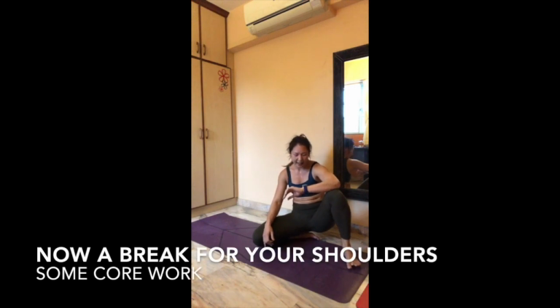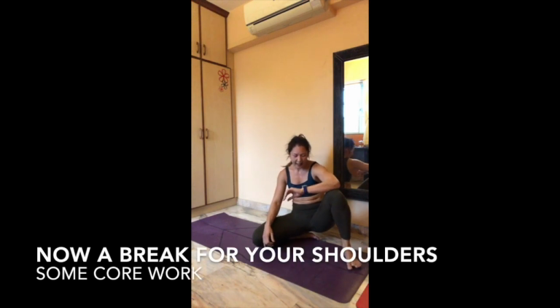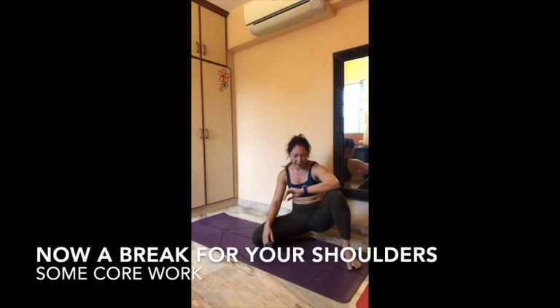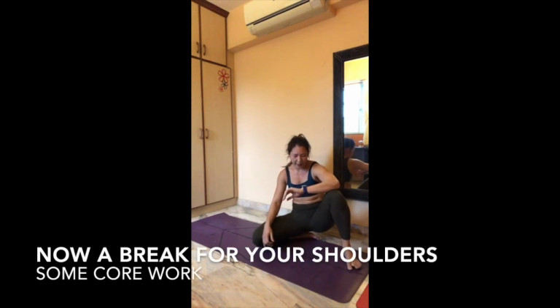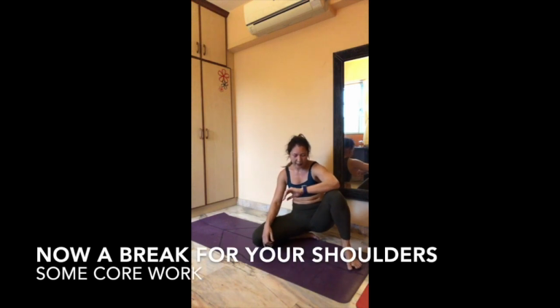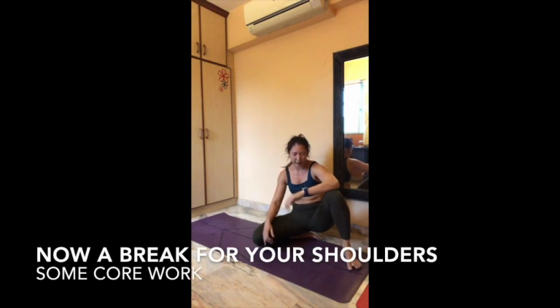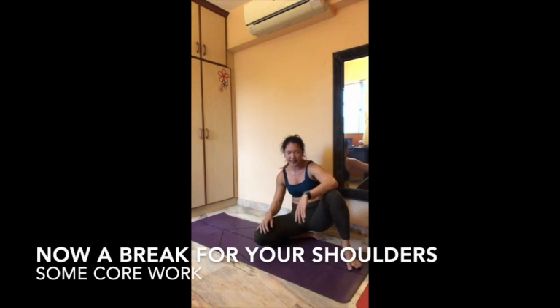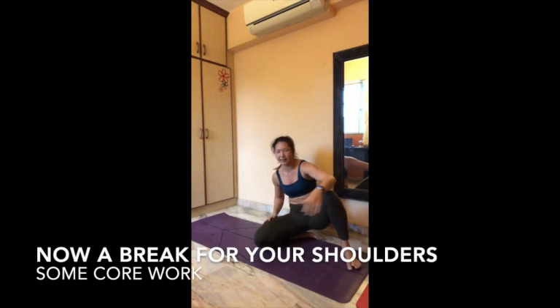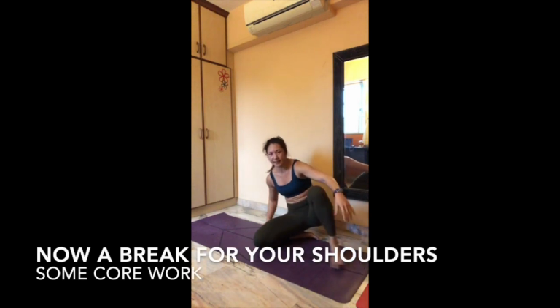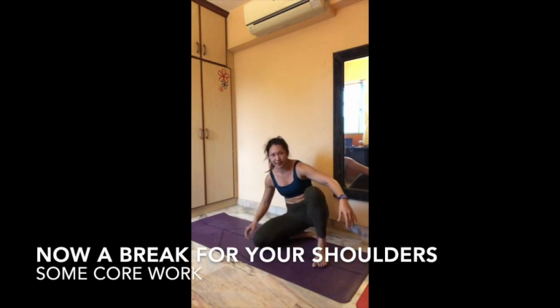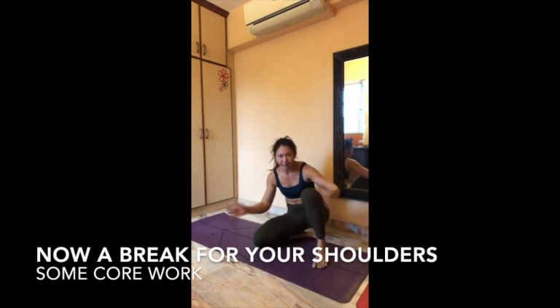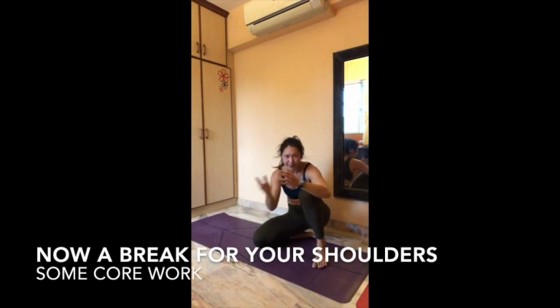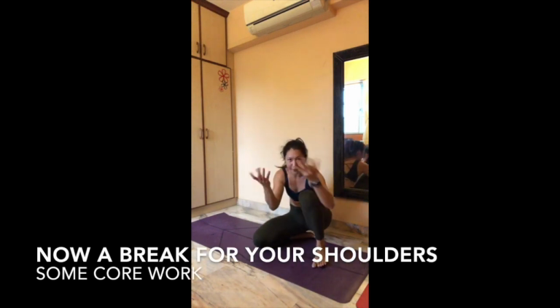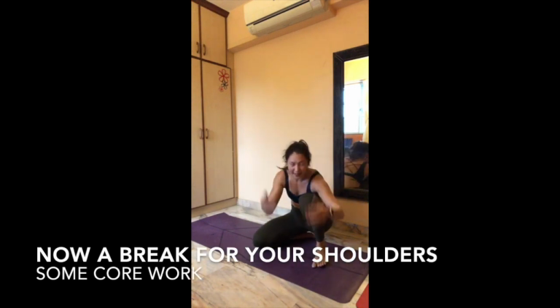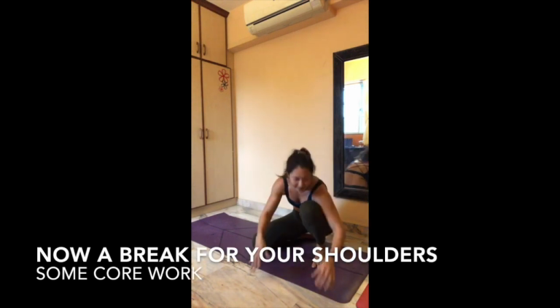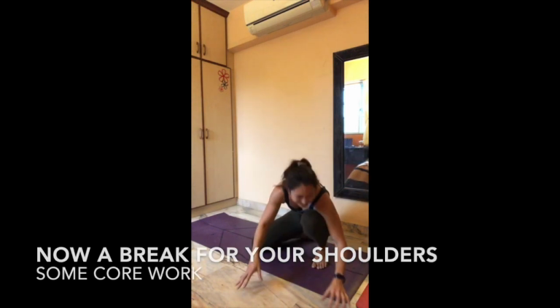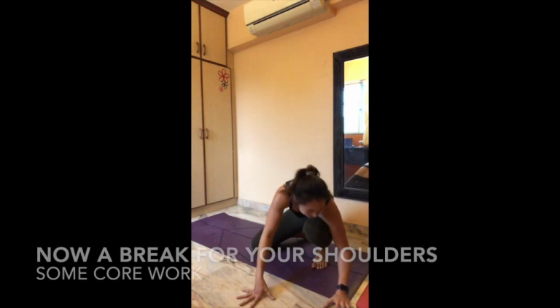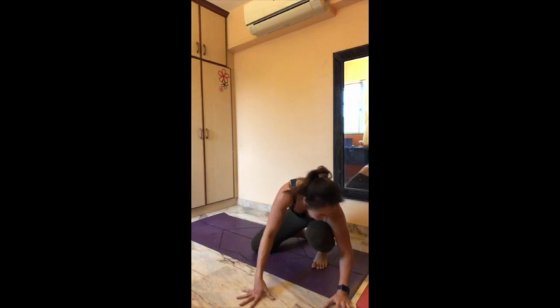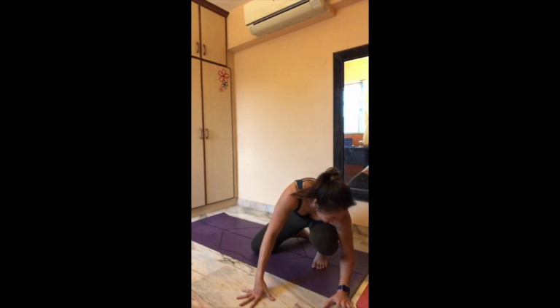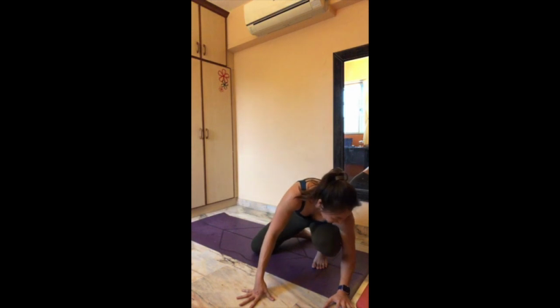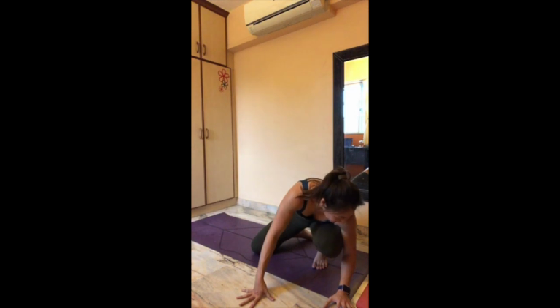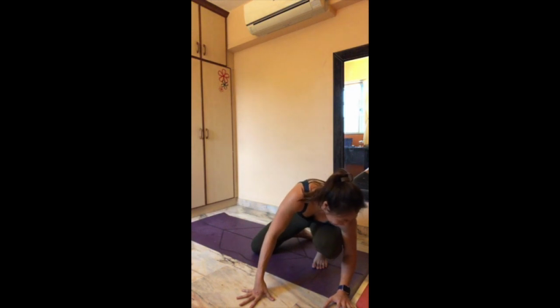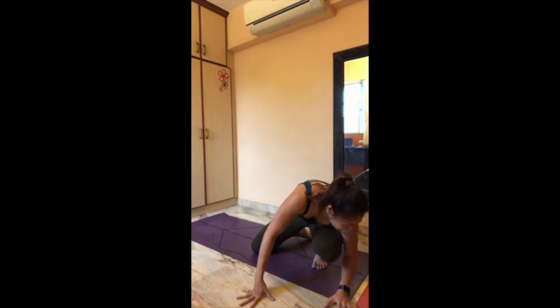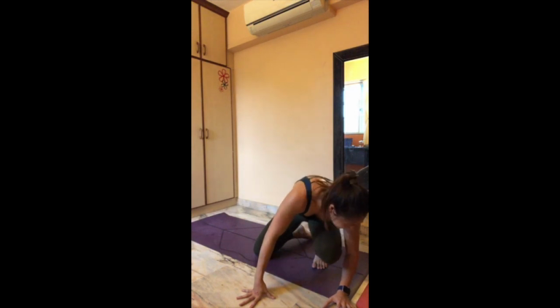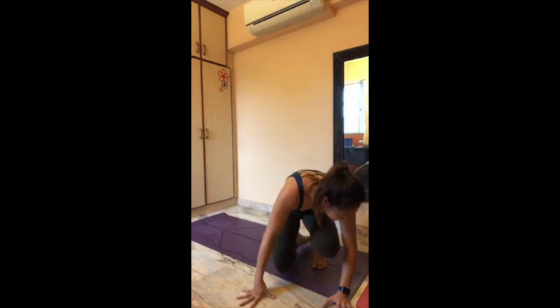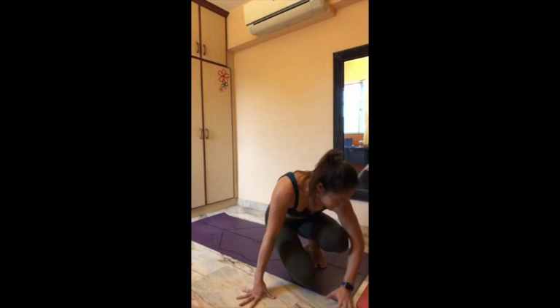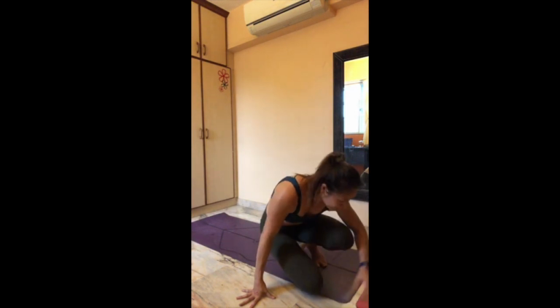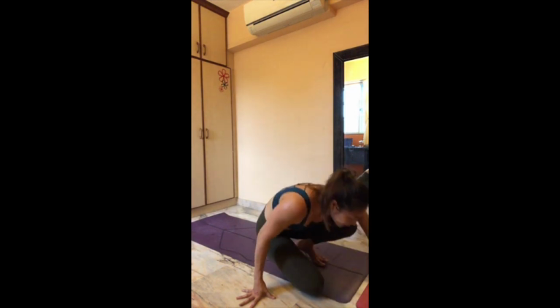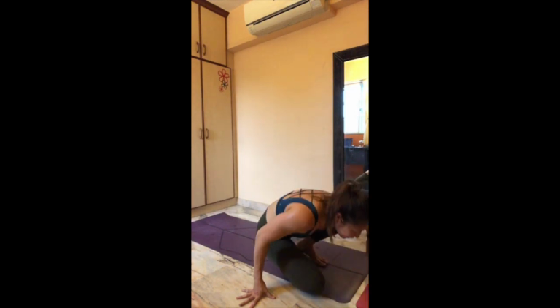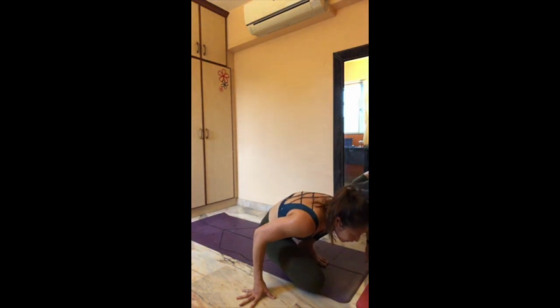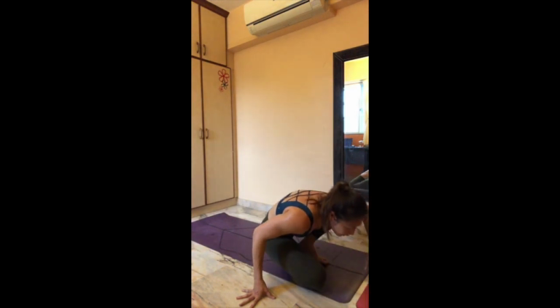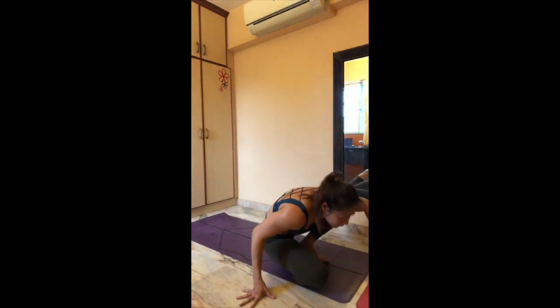How are we doing — 40 minutes in! Time placement. Take a break — now we're going to go into core work.